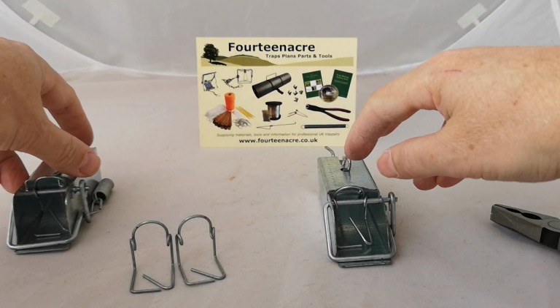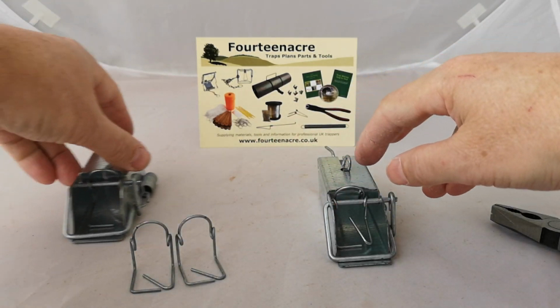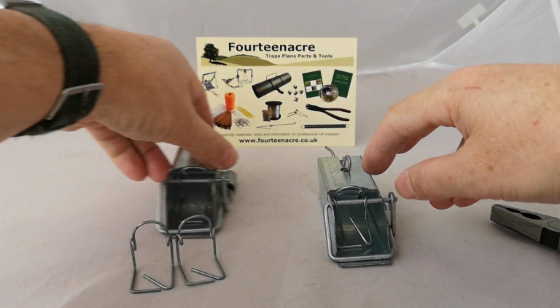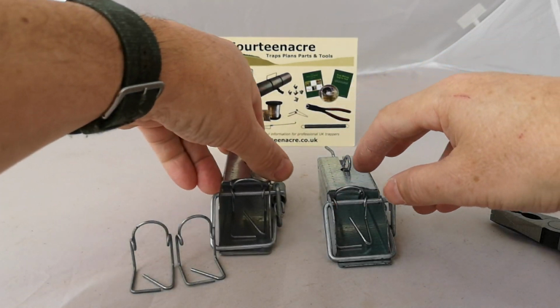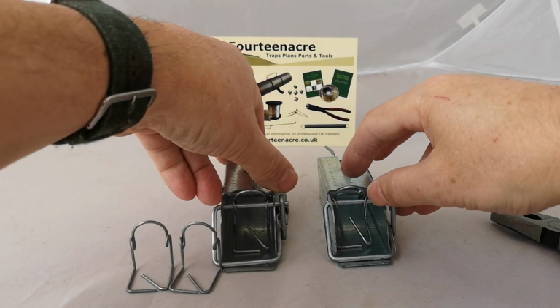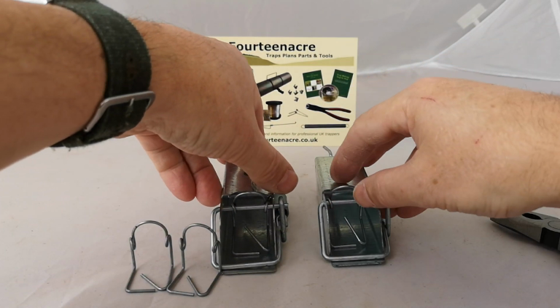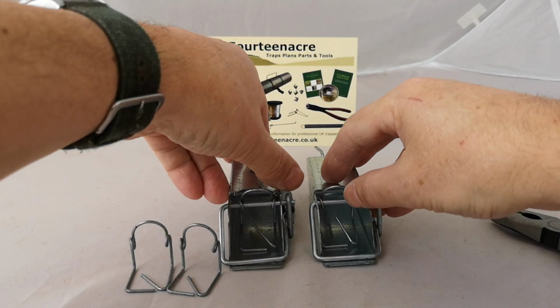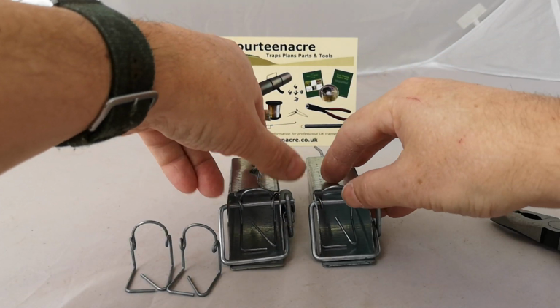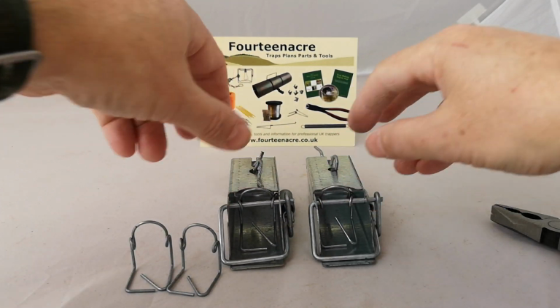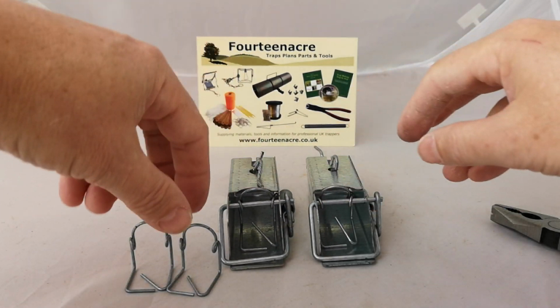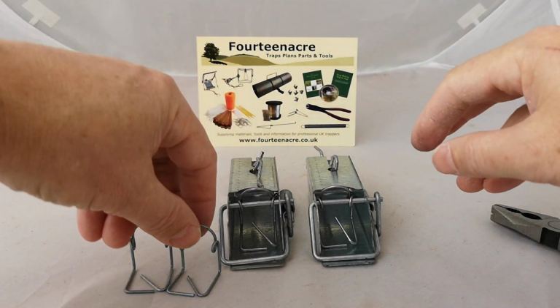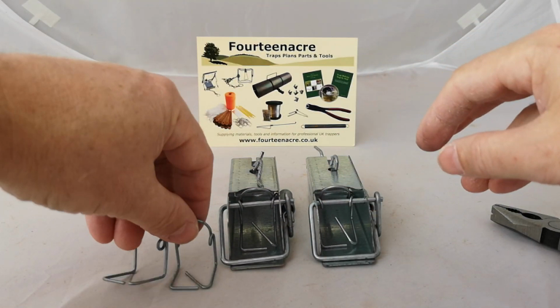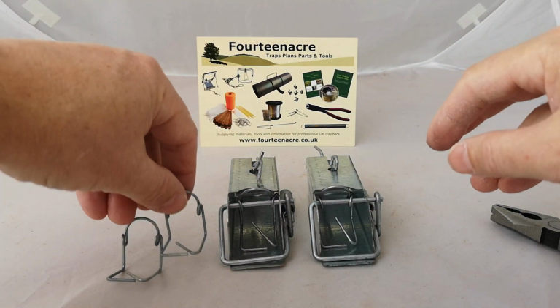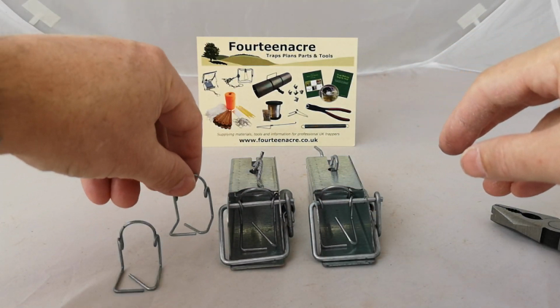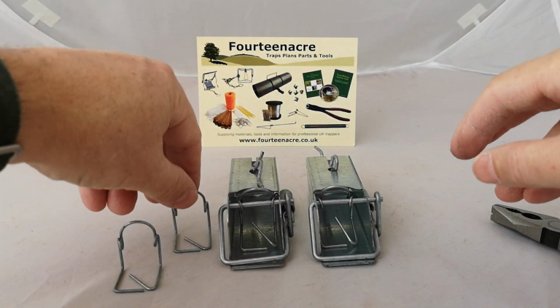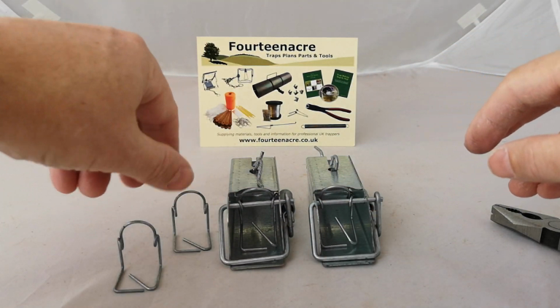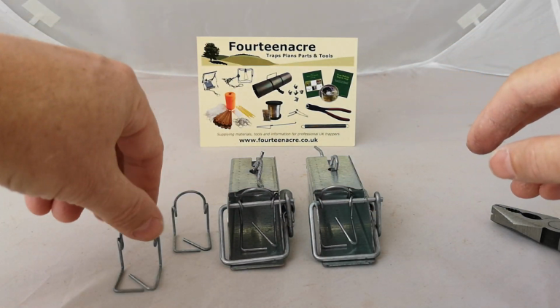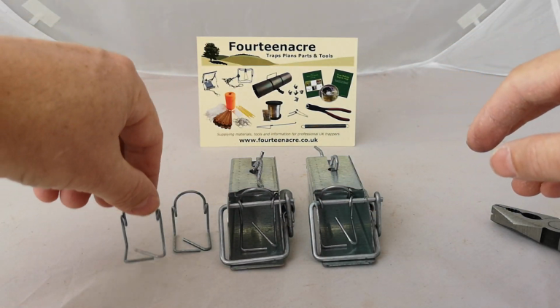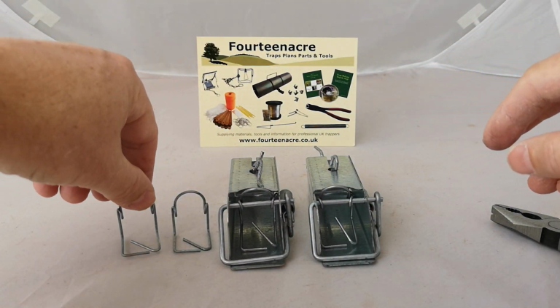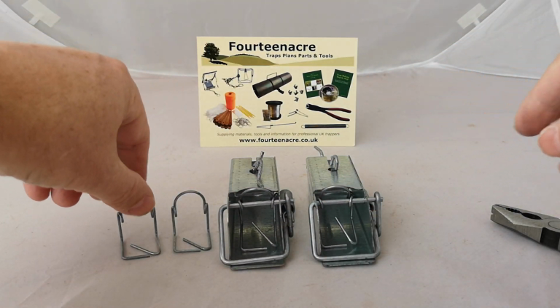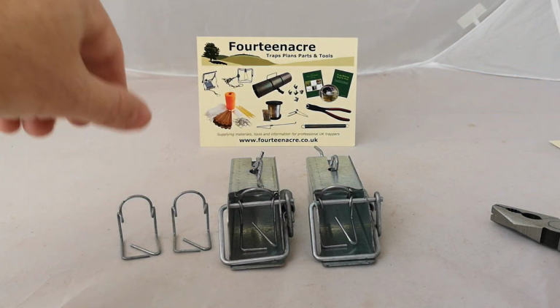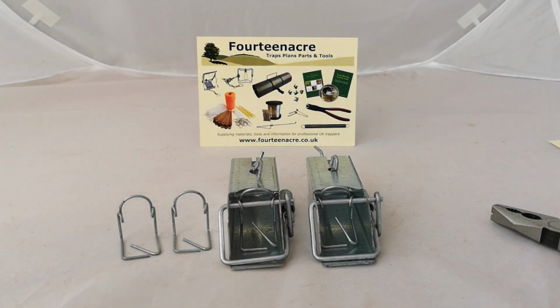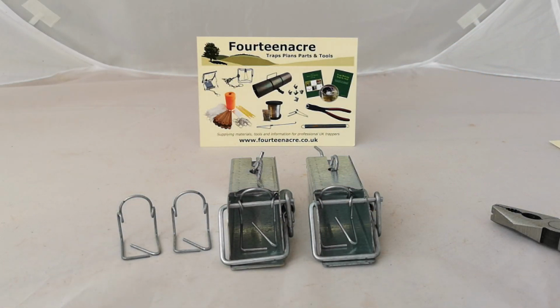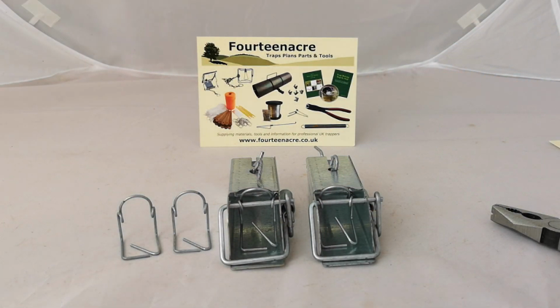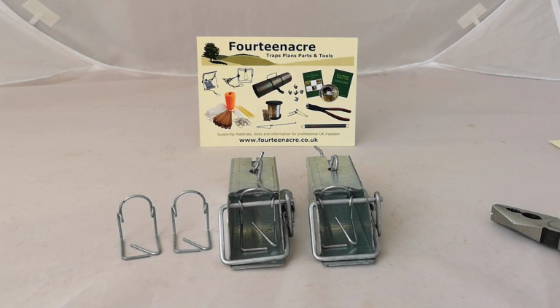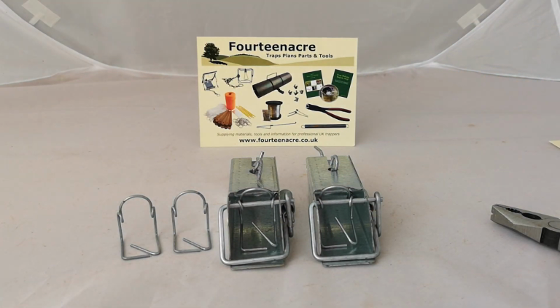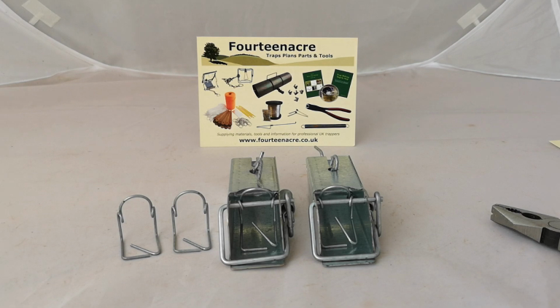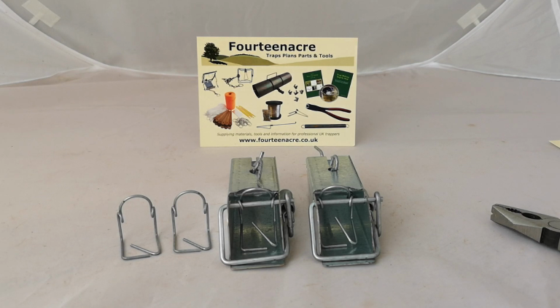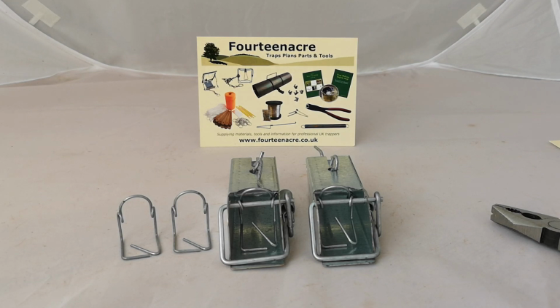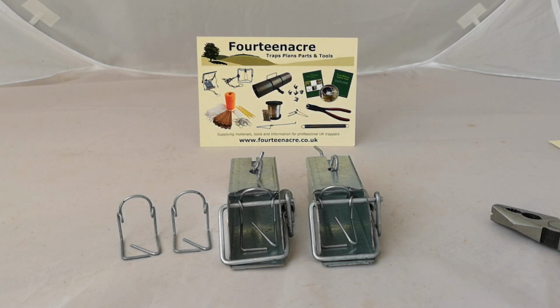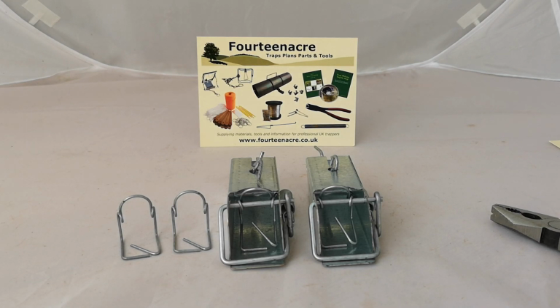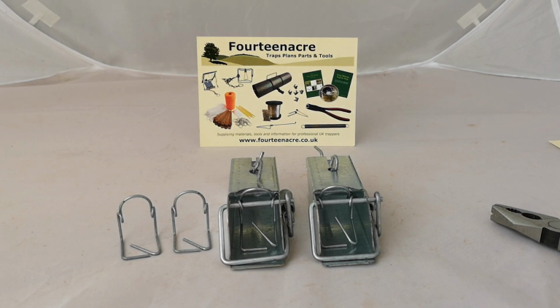And there you have two ways to modify the UL mouse trap.